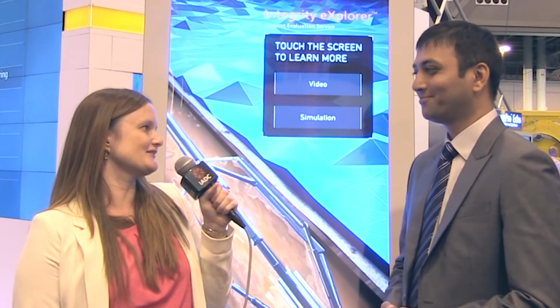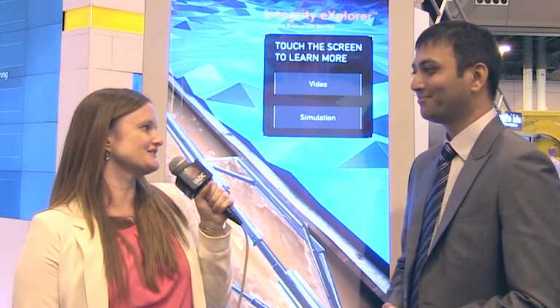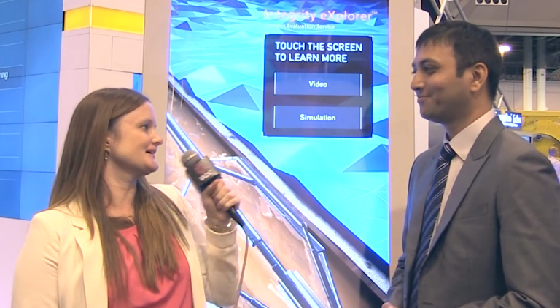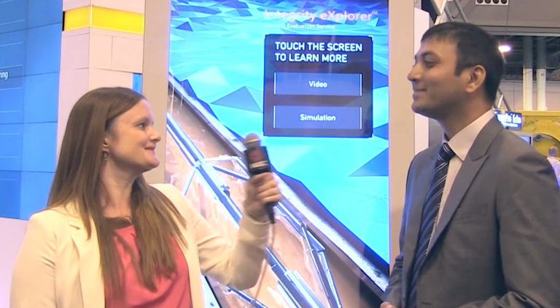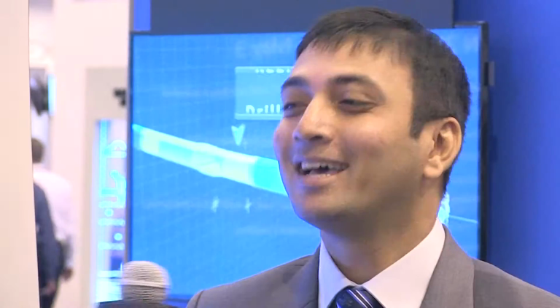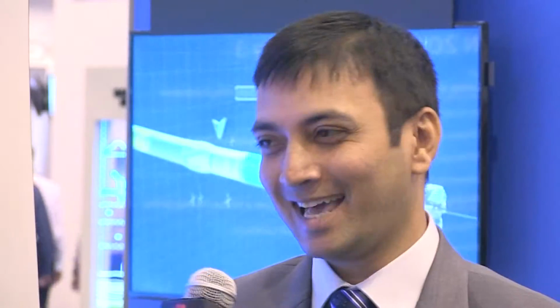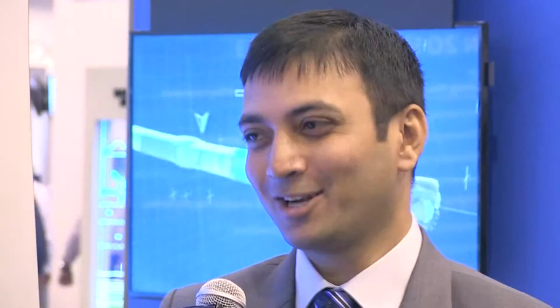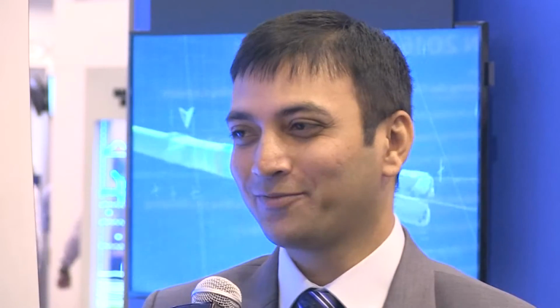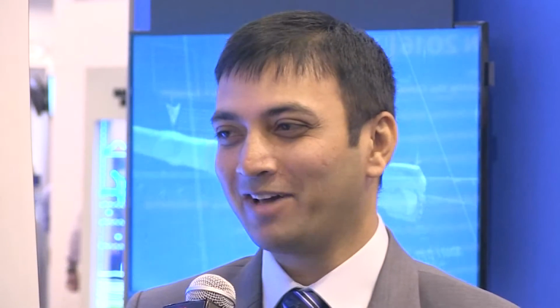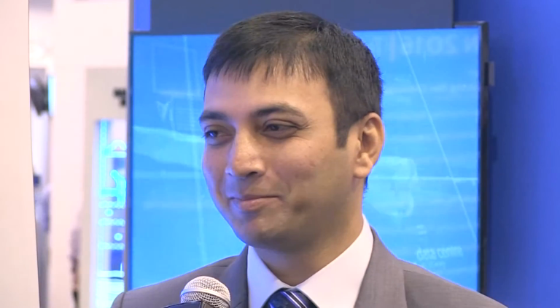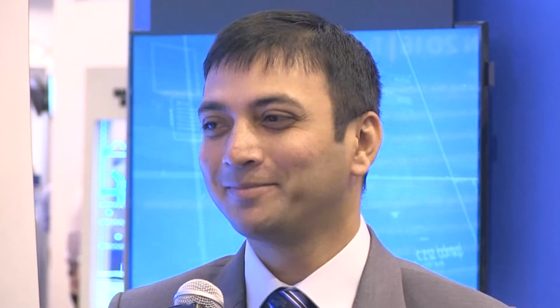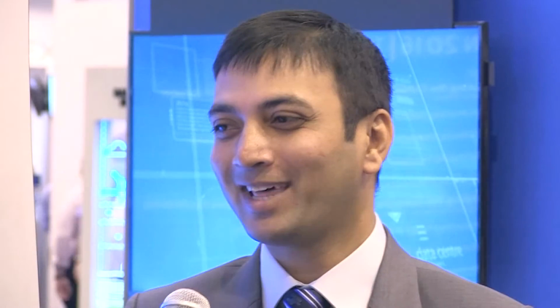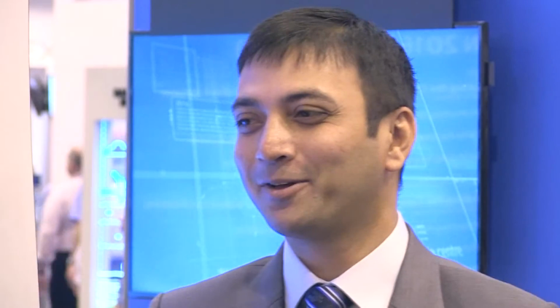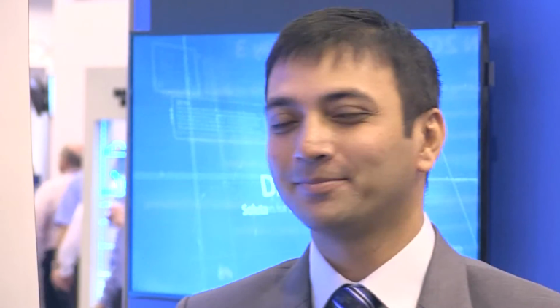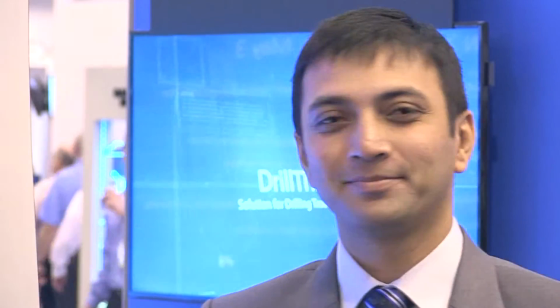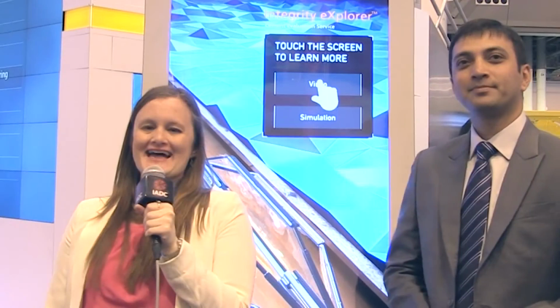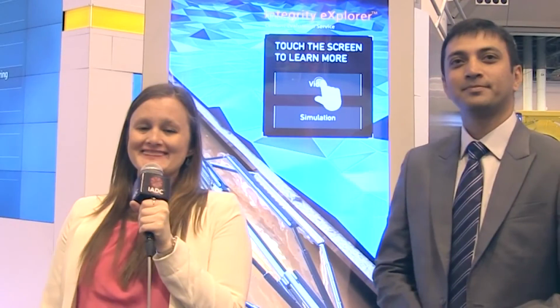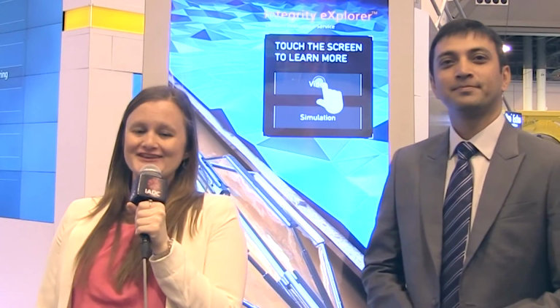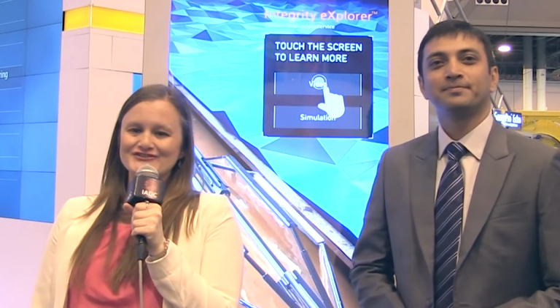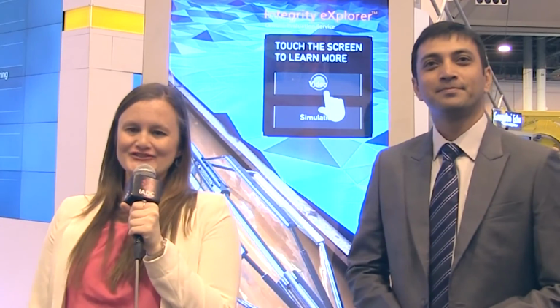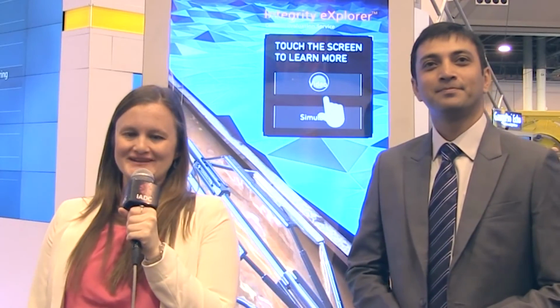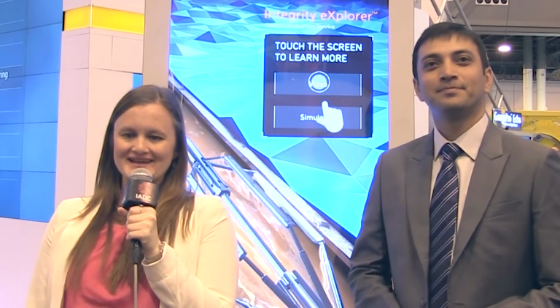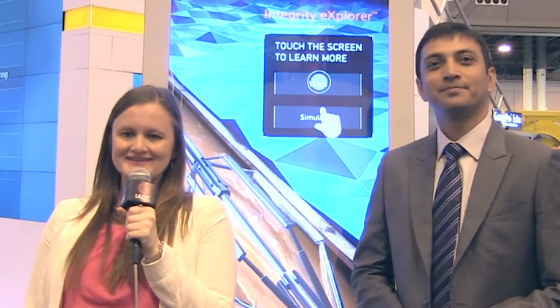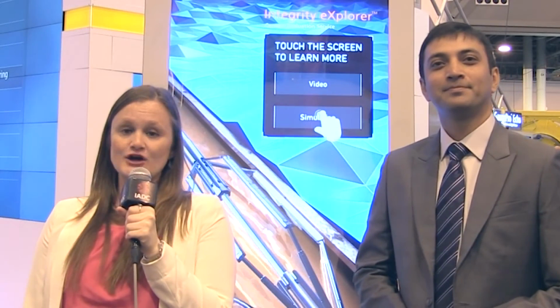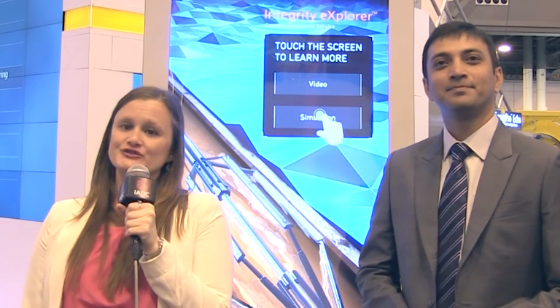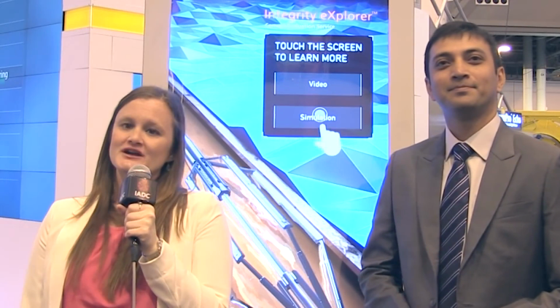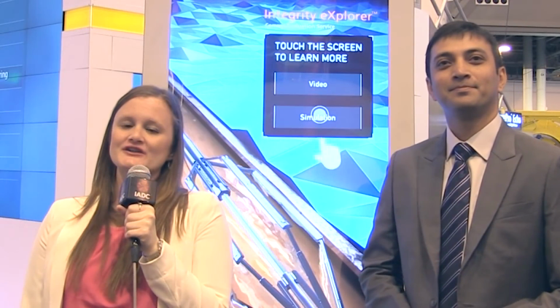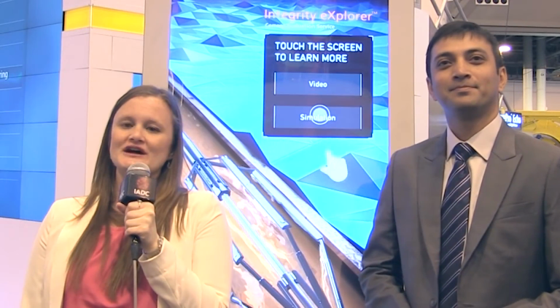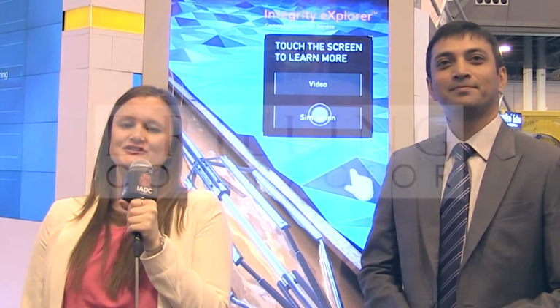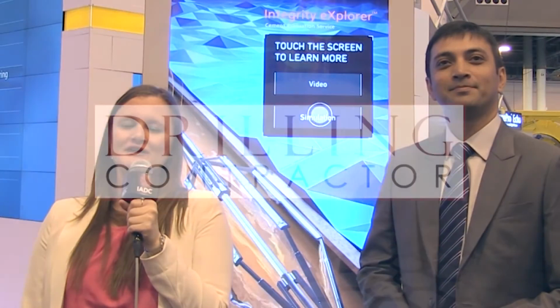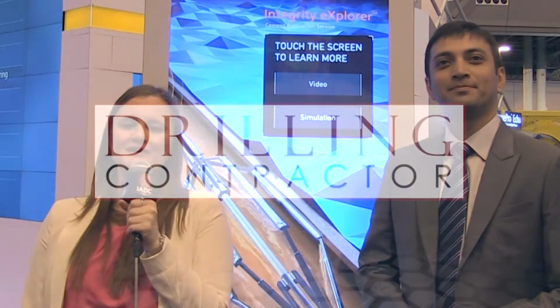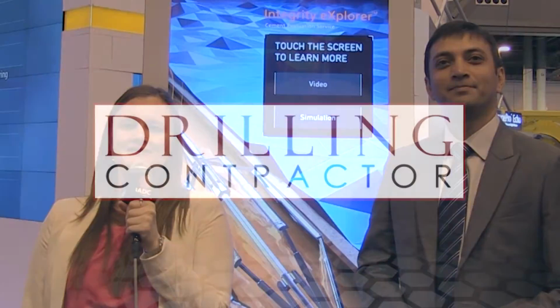Thank you for joining us today, Rajdeep. Thanks a lot for having me, thank you. And thank you for joining us on DrillingContractor.org.